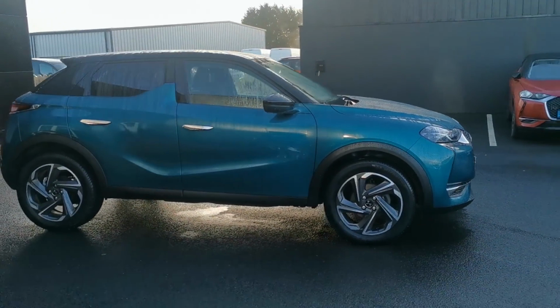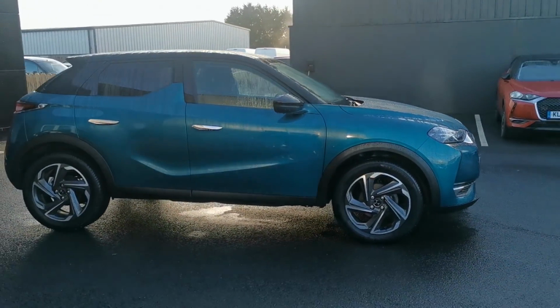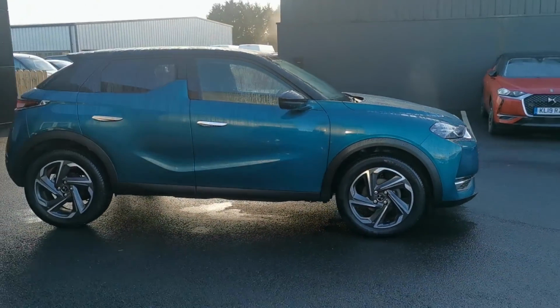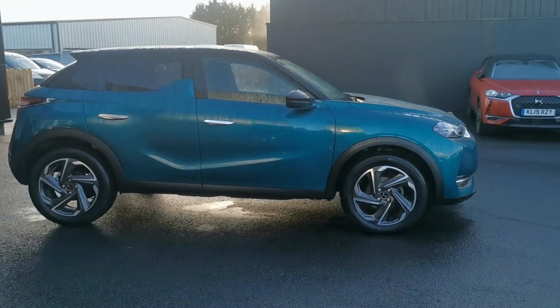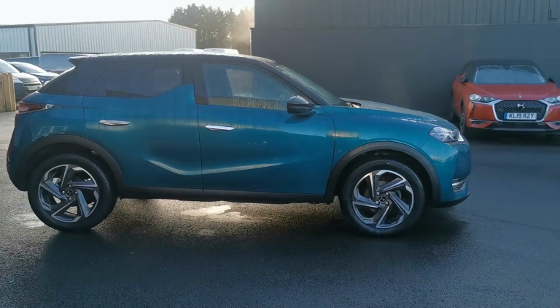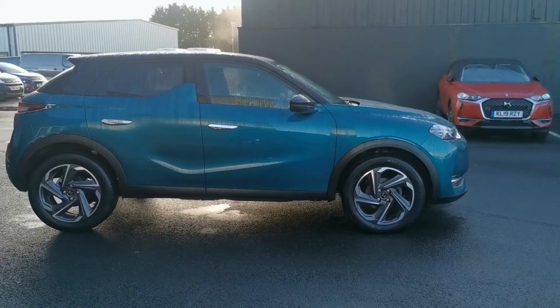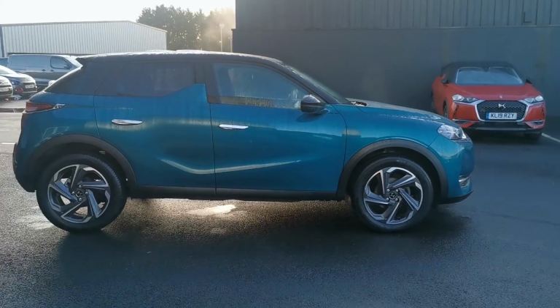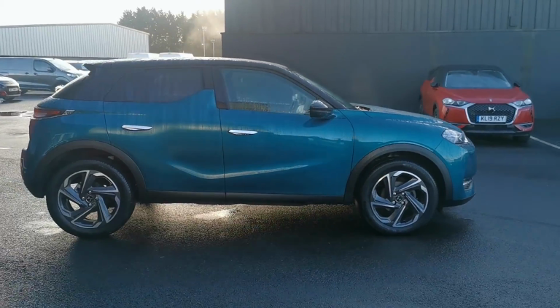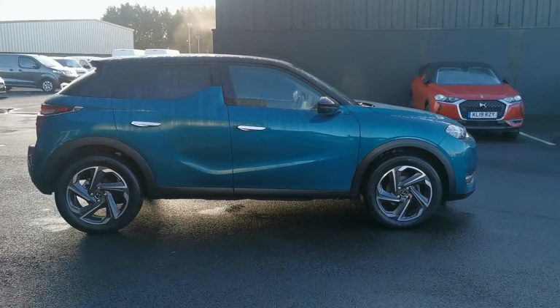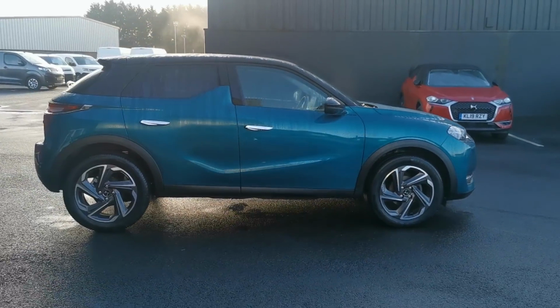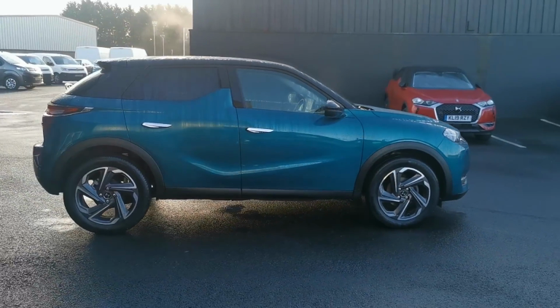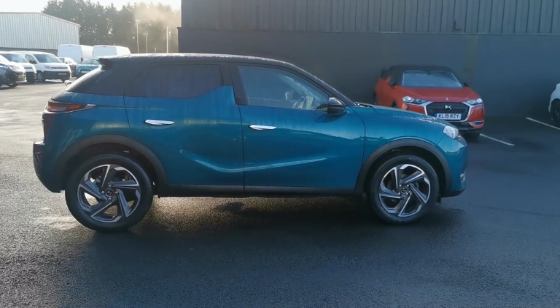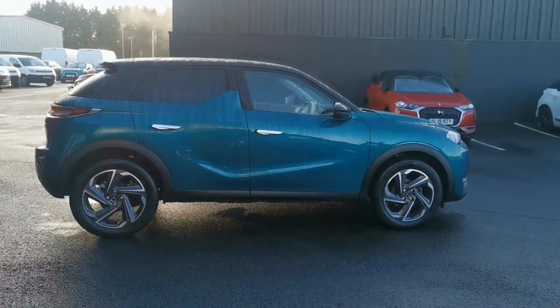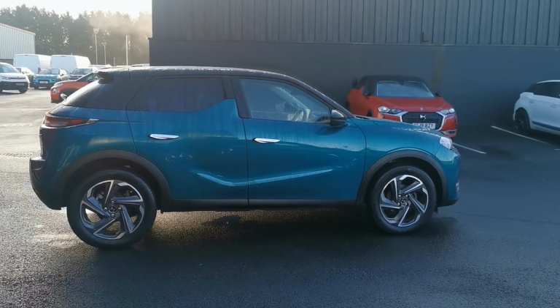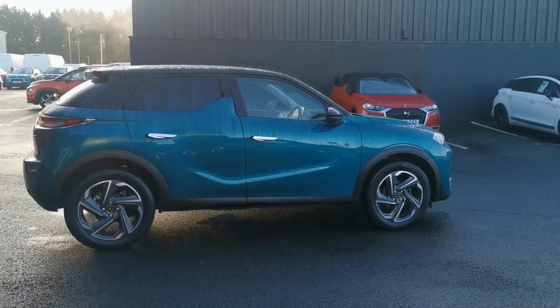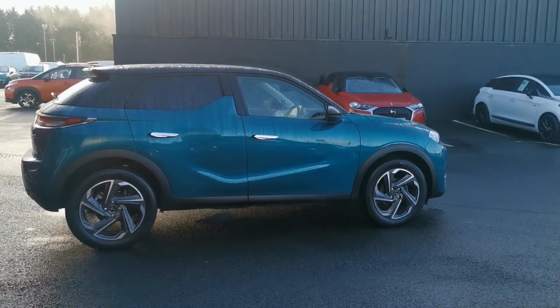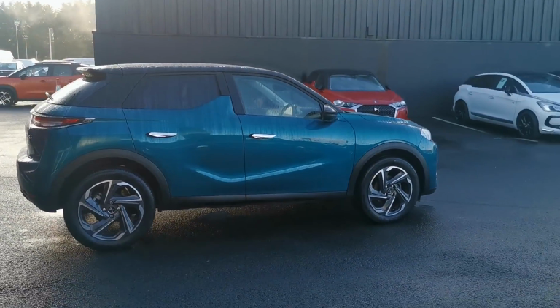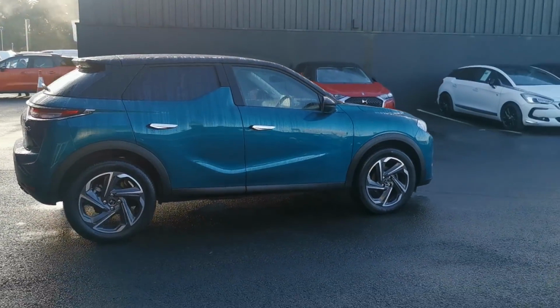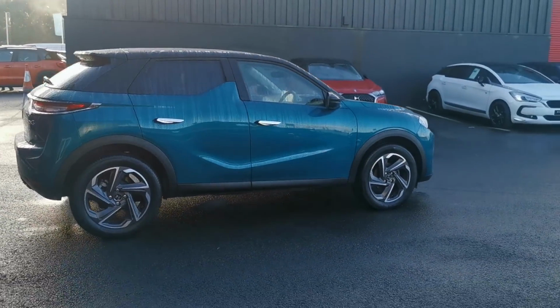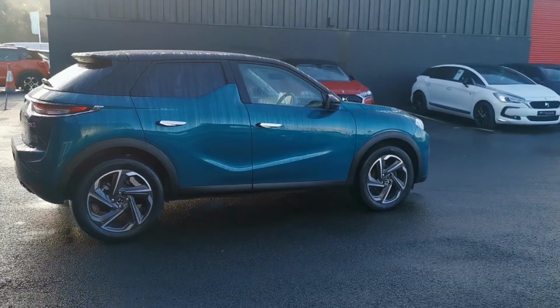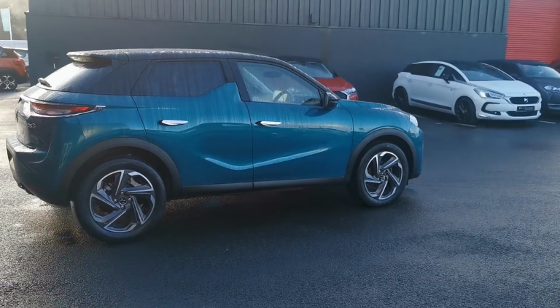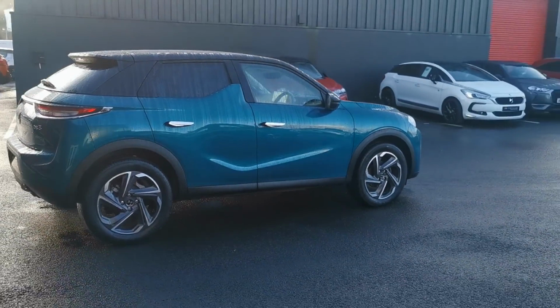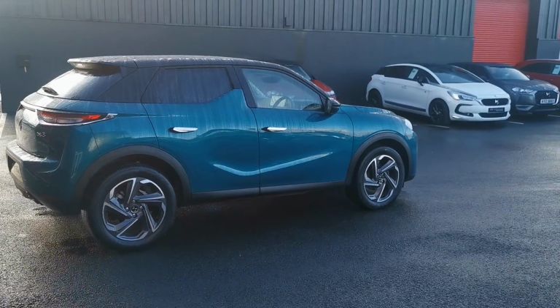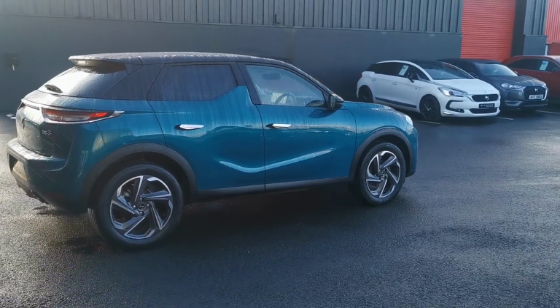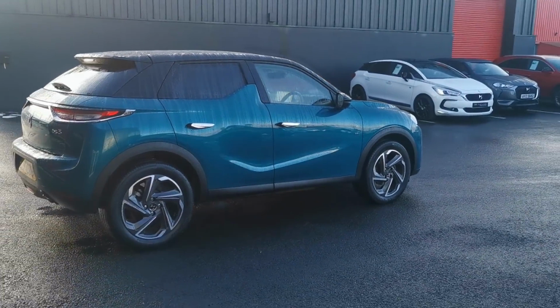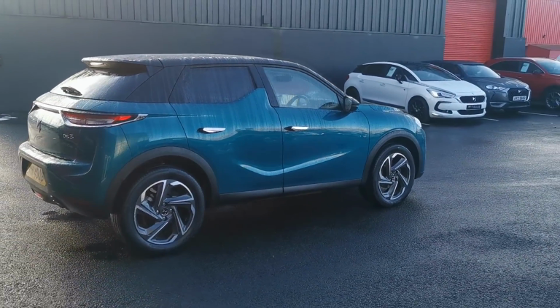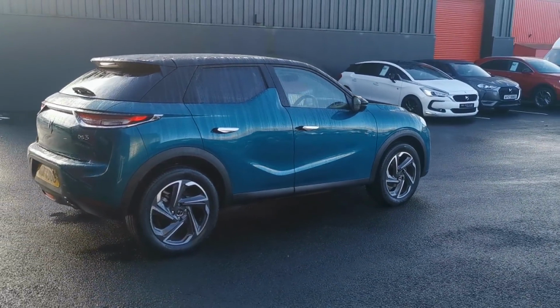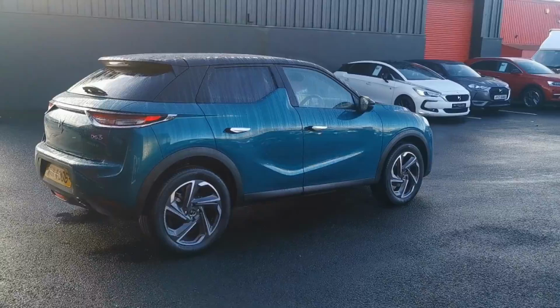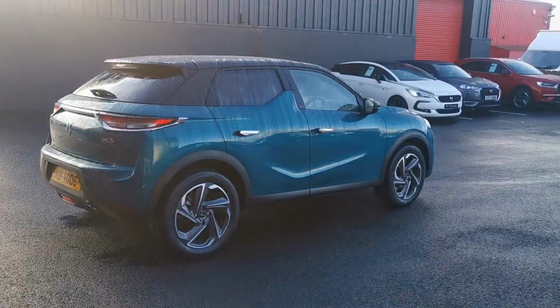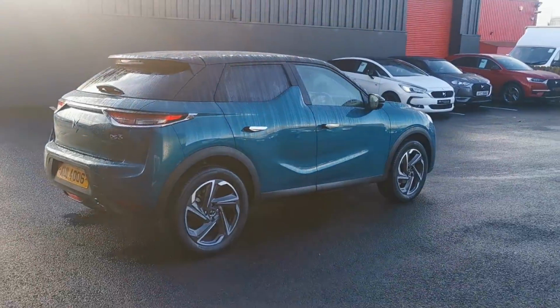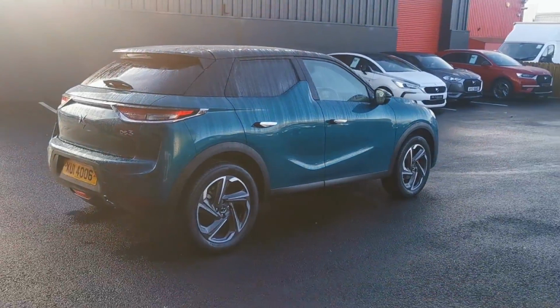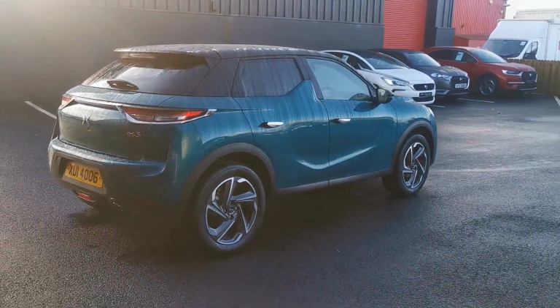This is a diesel blue HDI engine with a 6-speed gearbox and 18-inch alloy wheels.